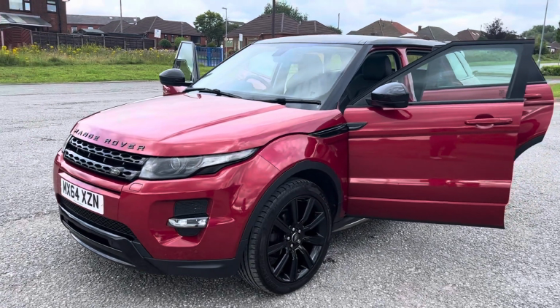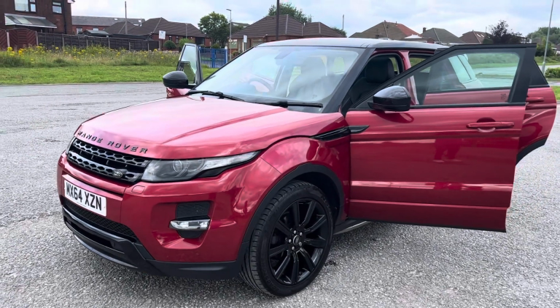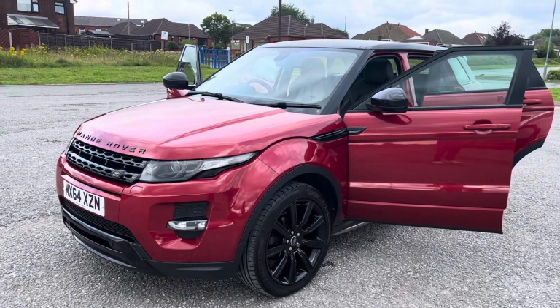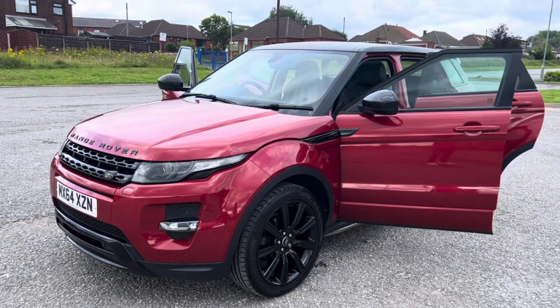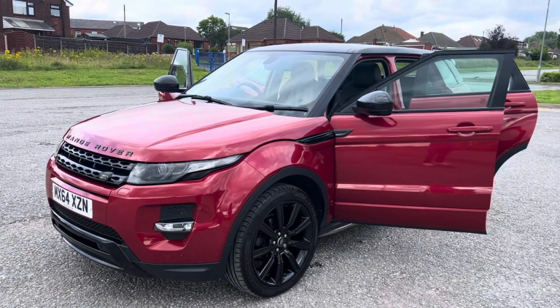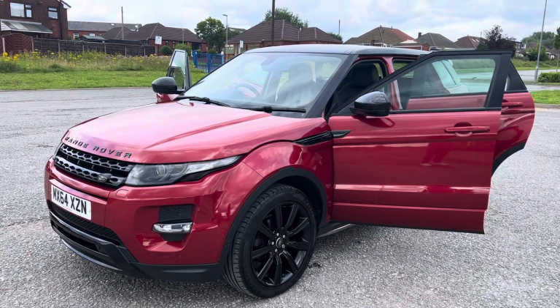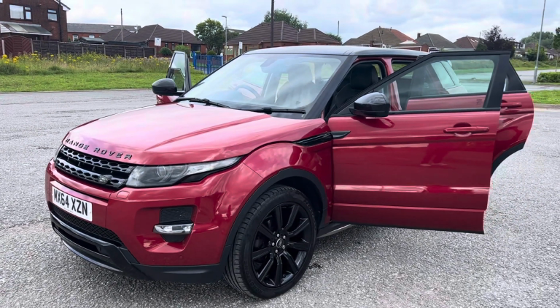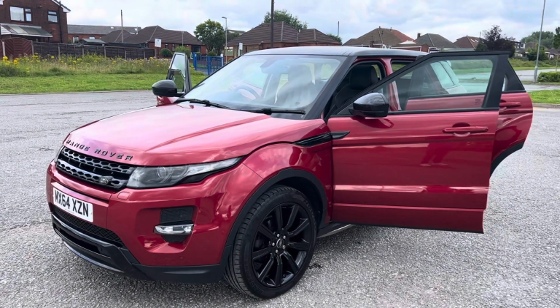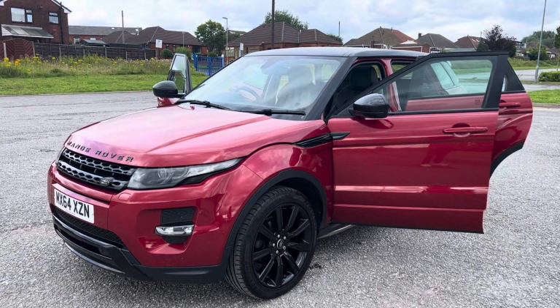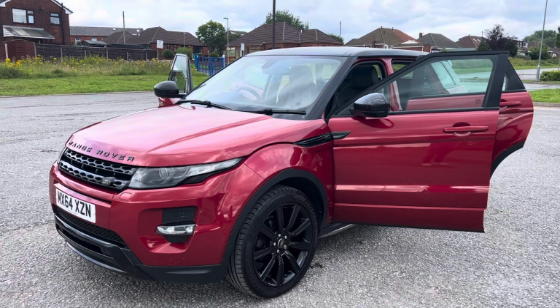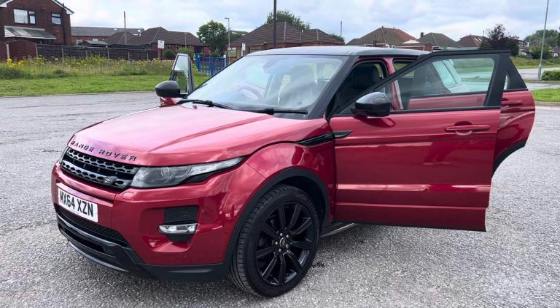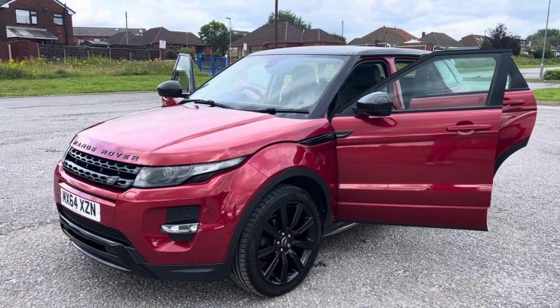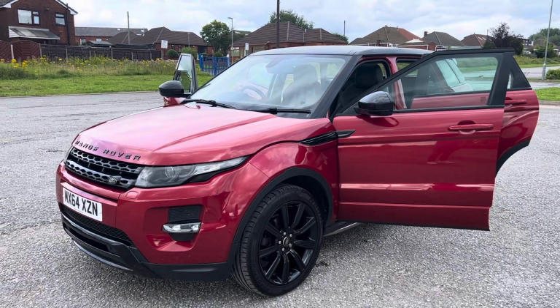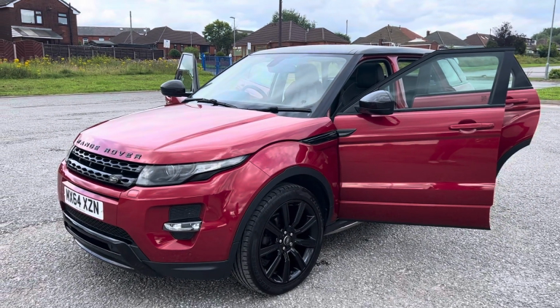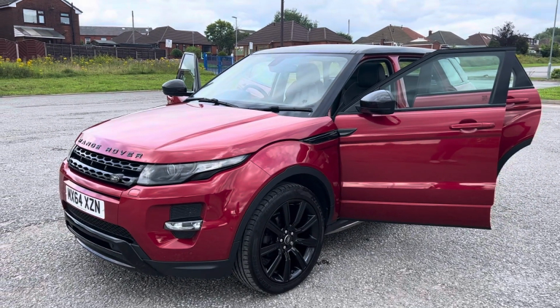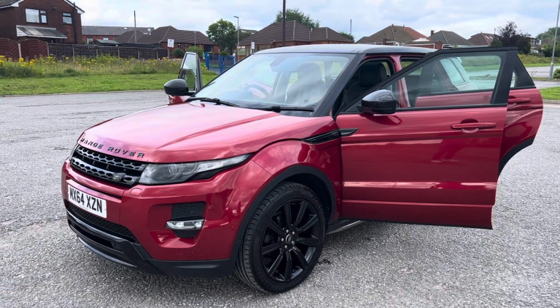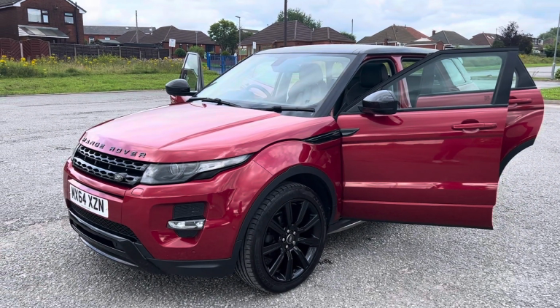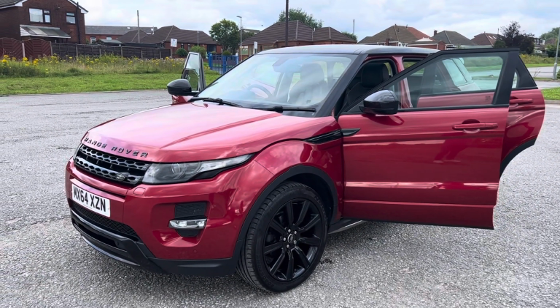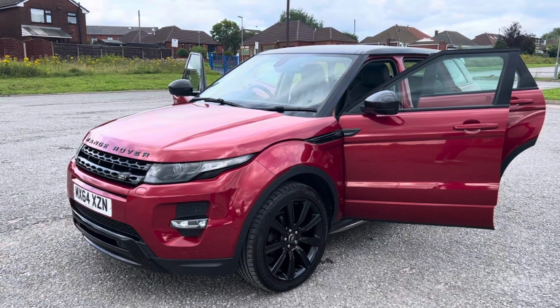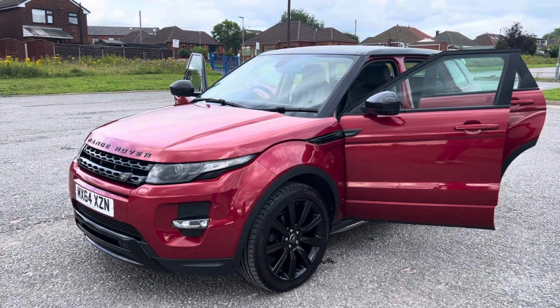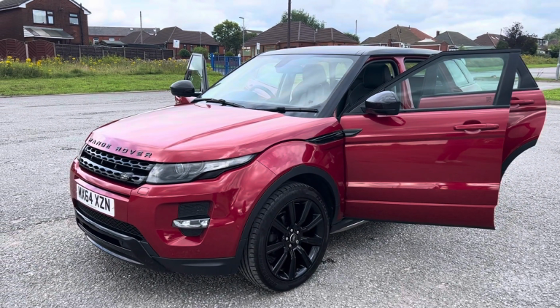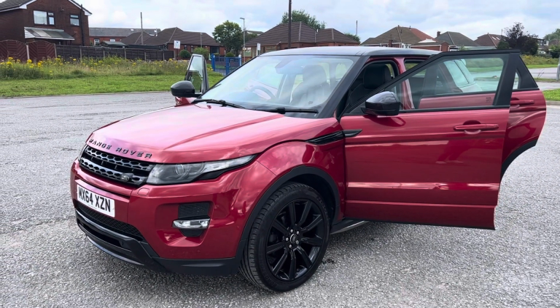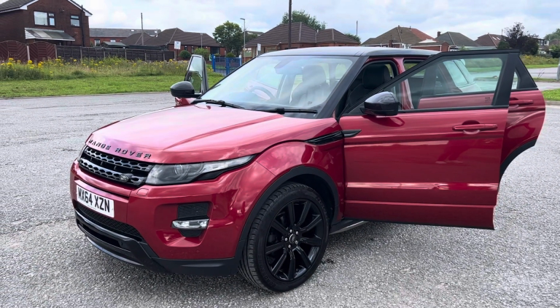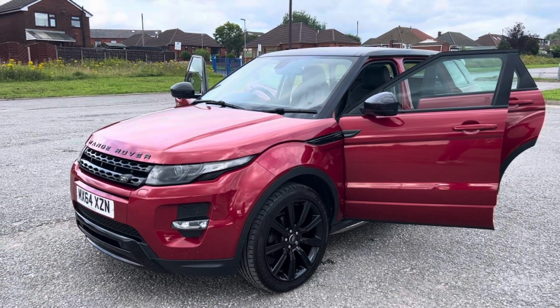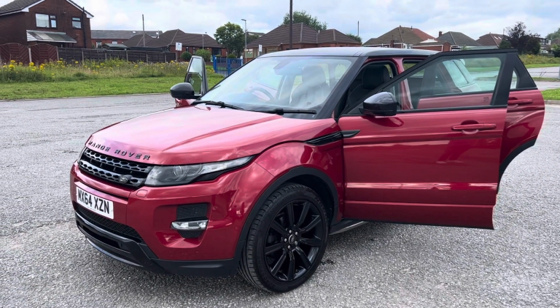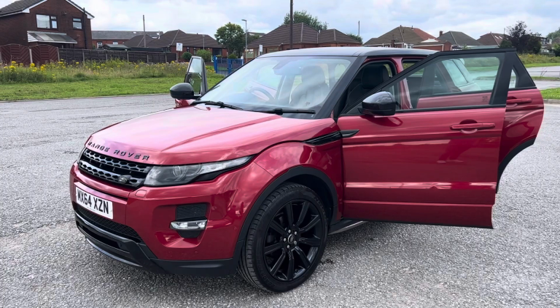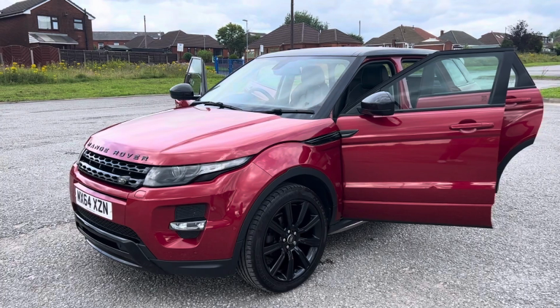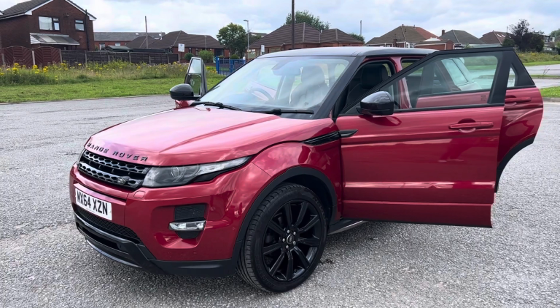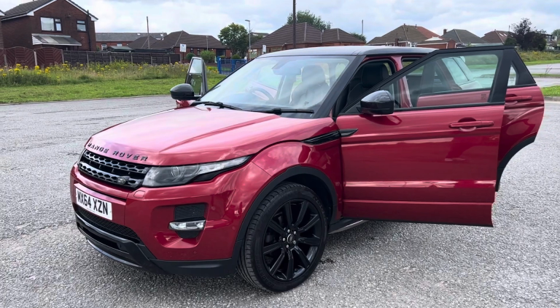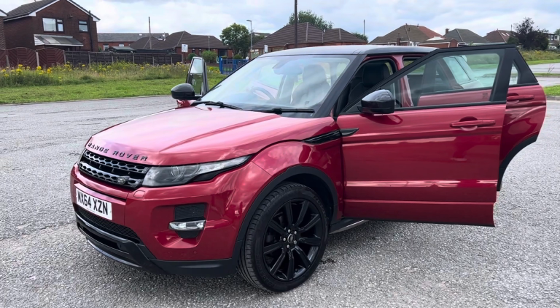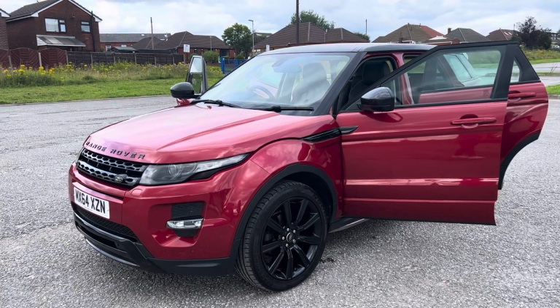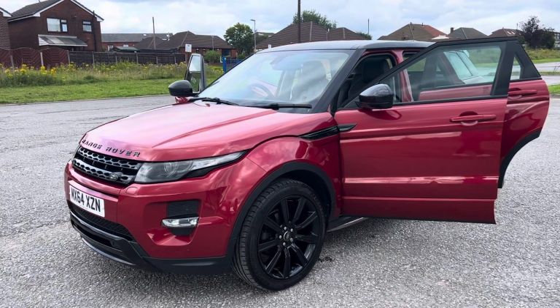Full service history, mainly with Land Rover. Just been serviced and just been MOT'd.